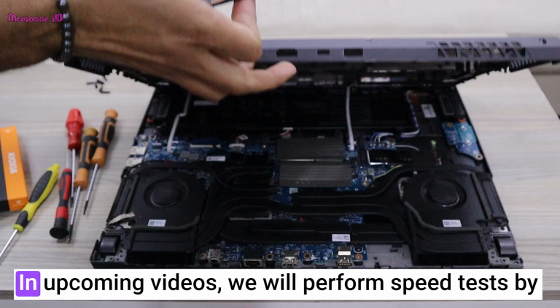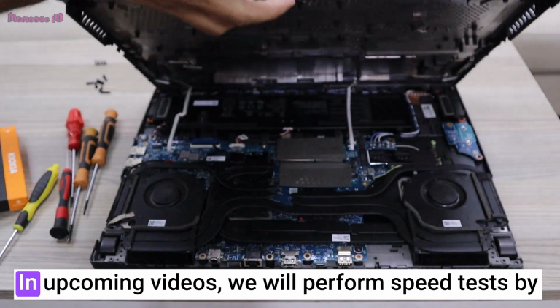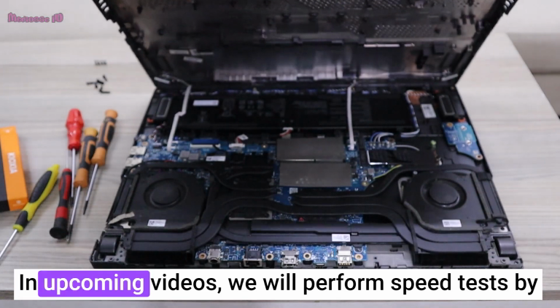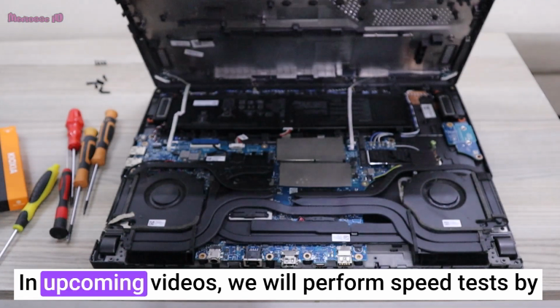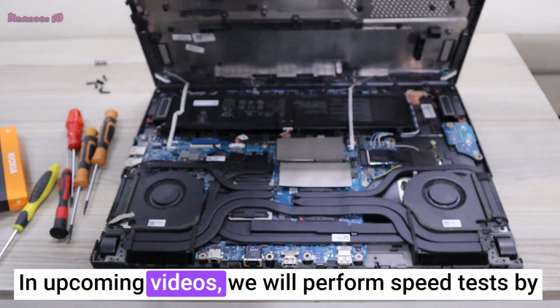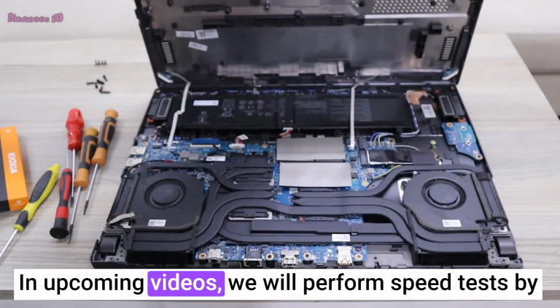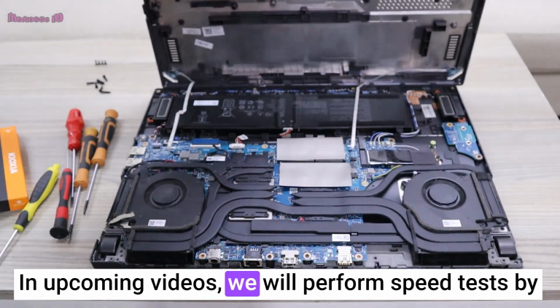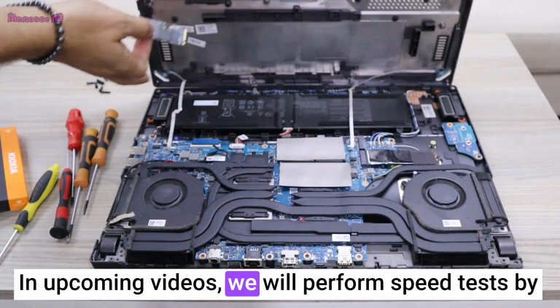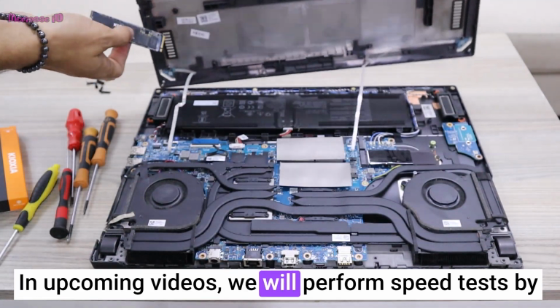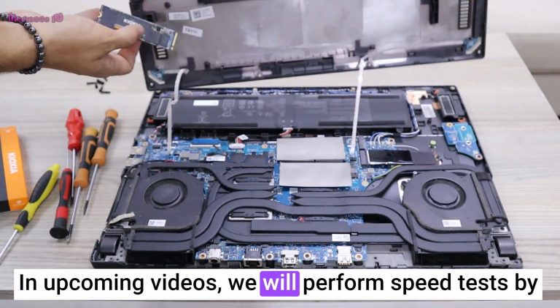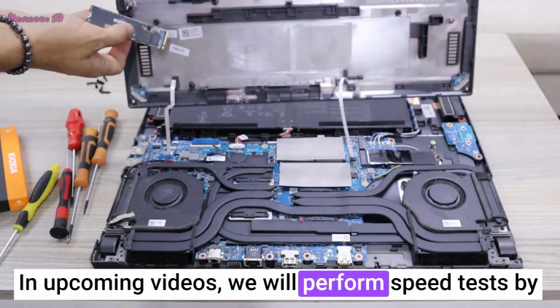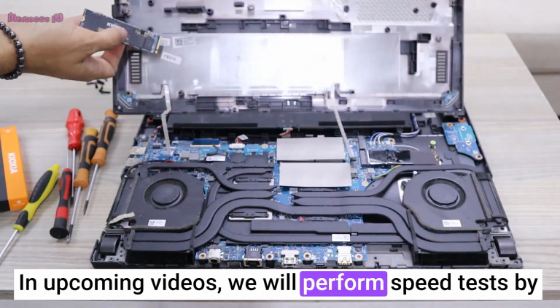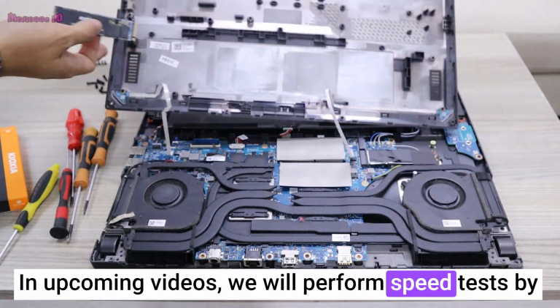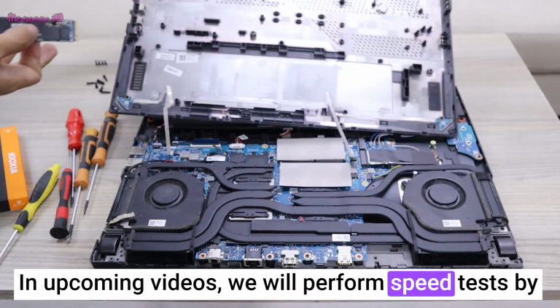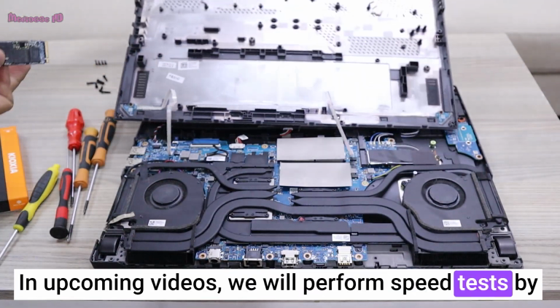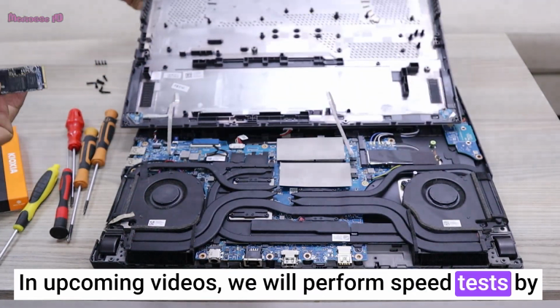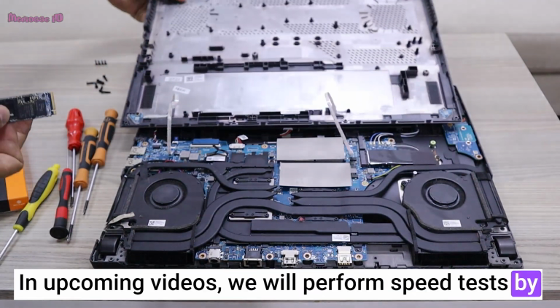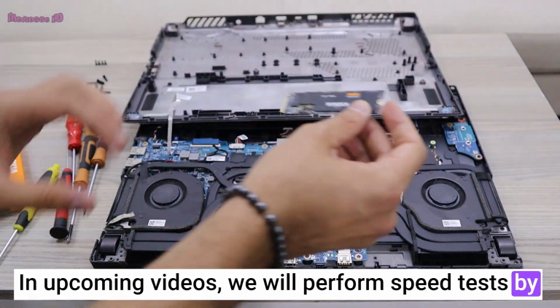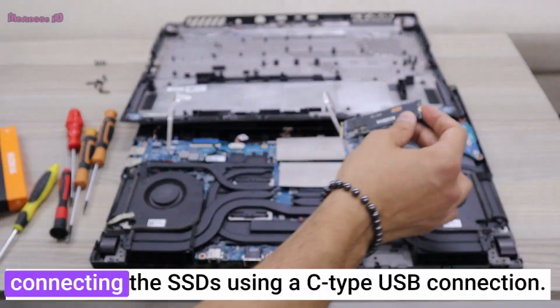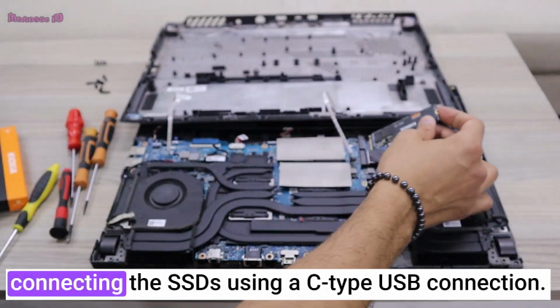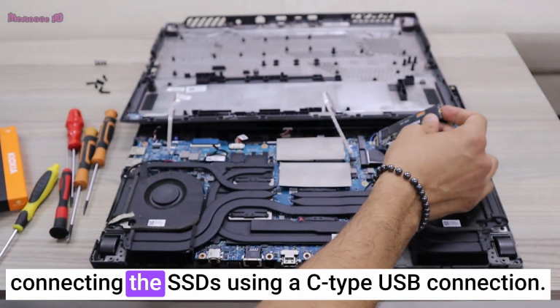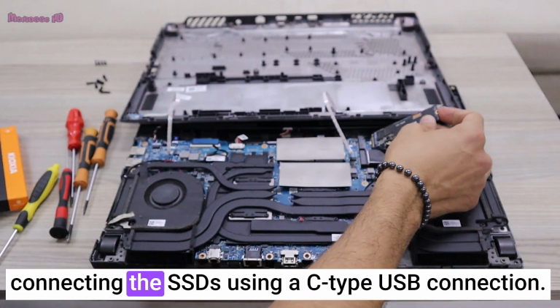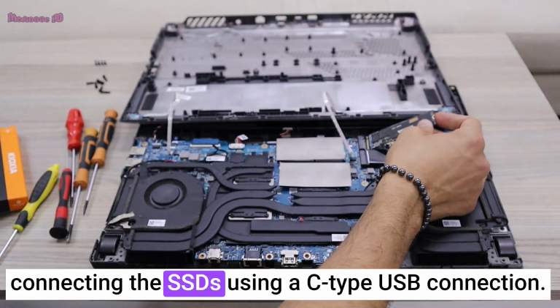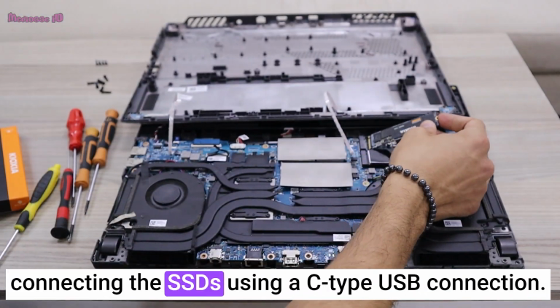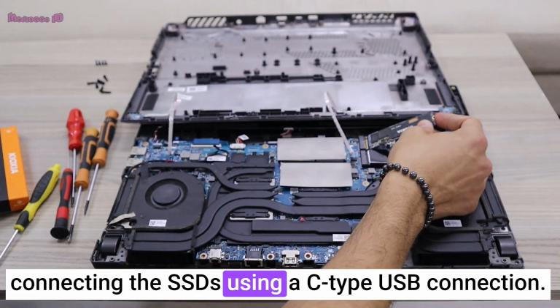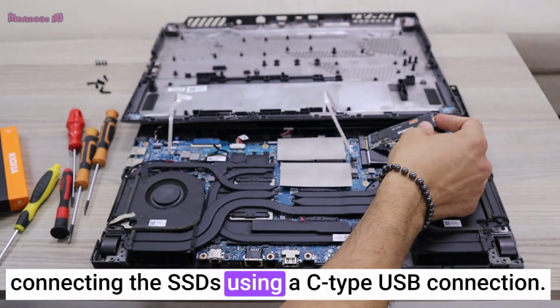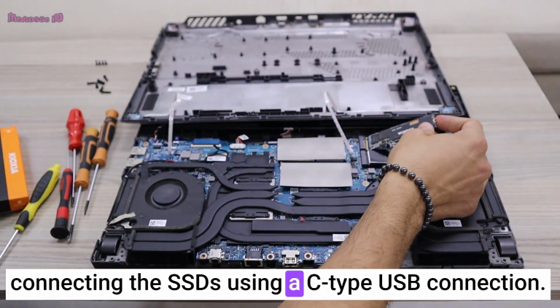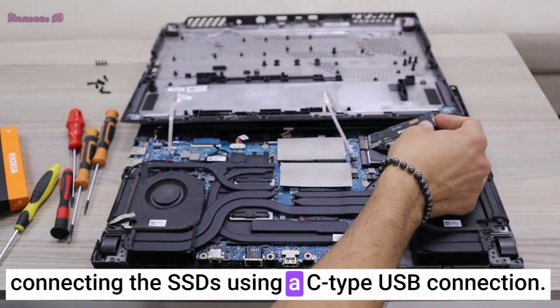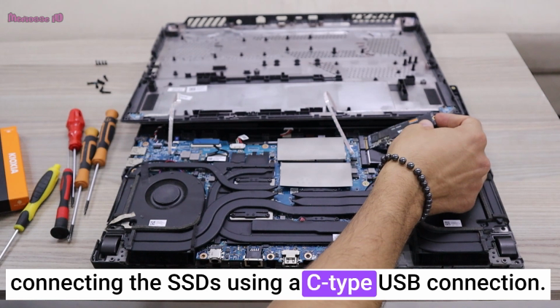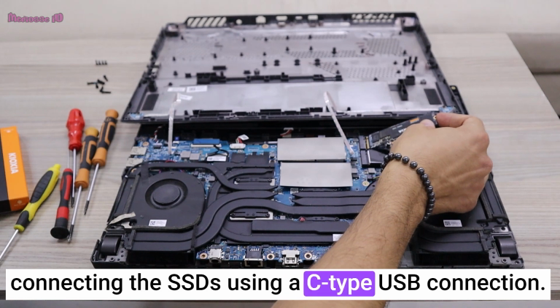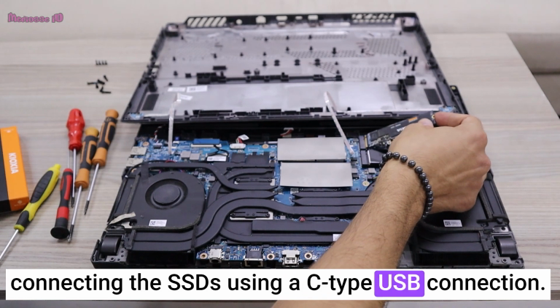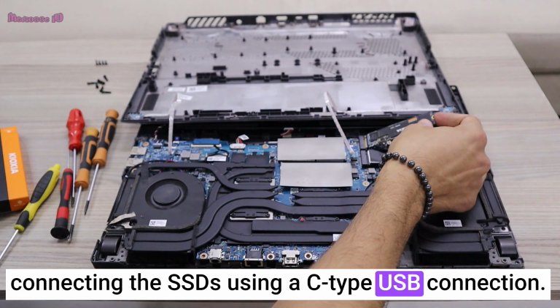In upcoming videos, we will perform speed tests by connecting the SSDs using a C-type USB connection.